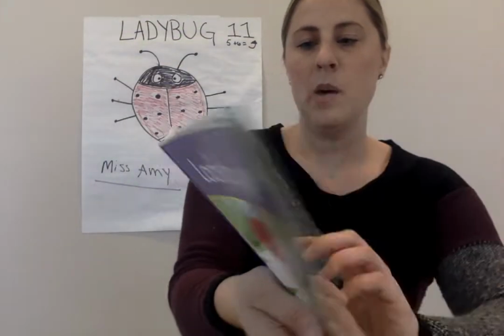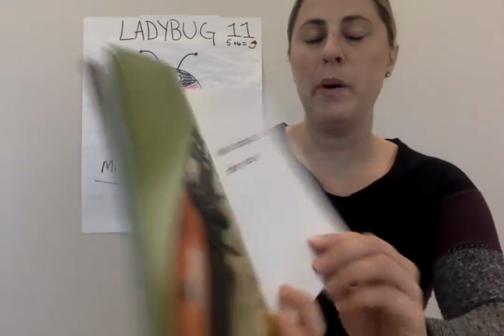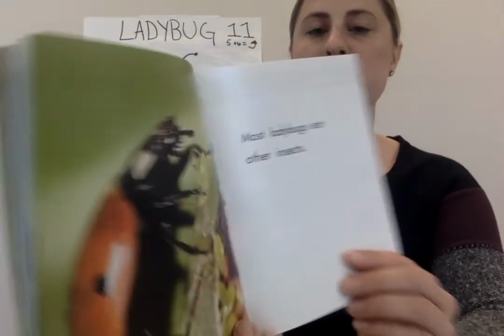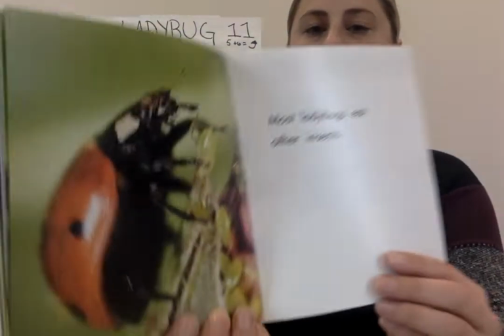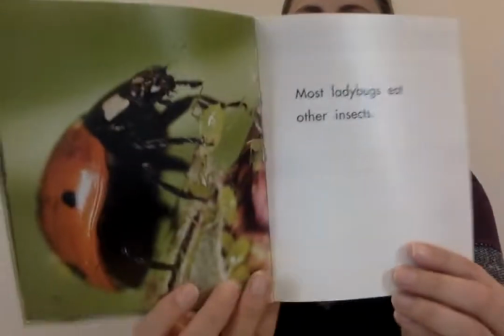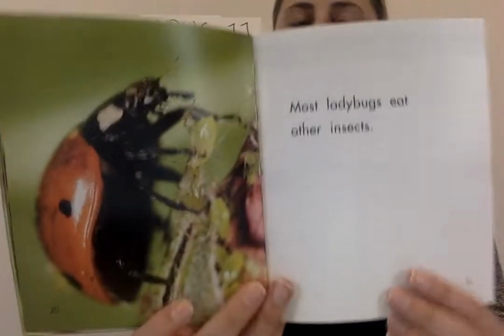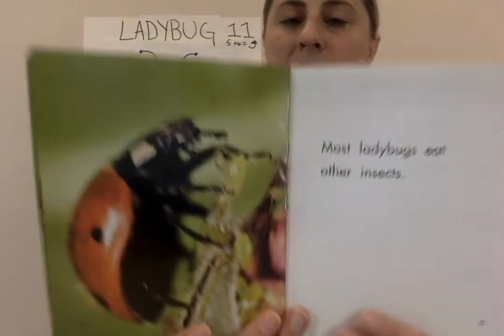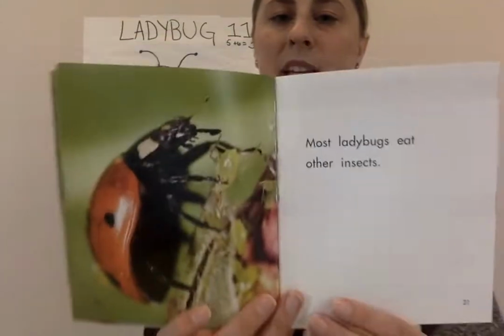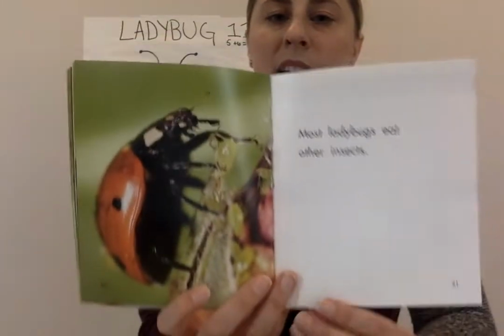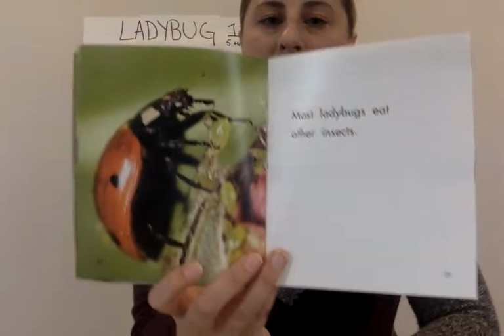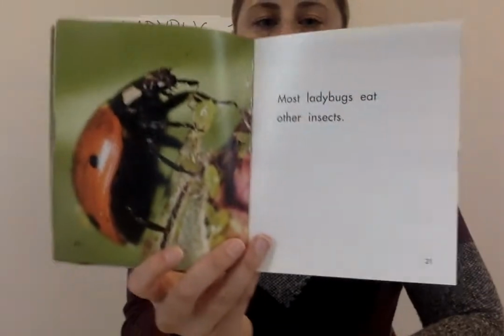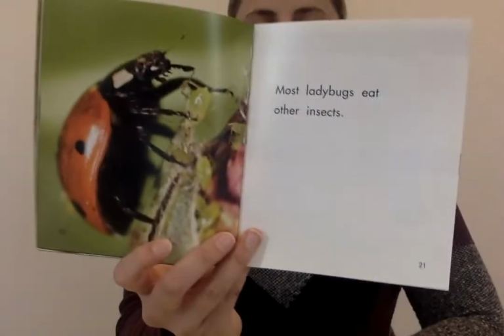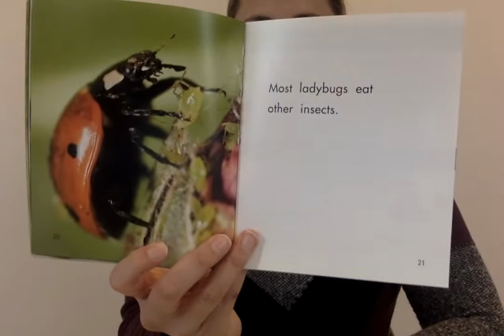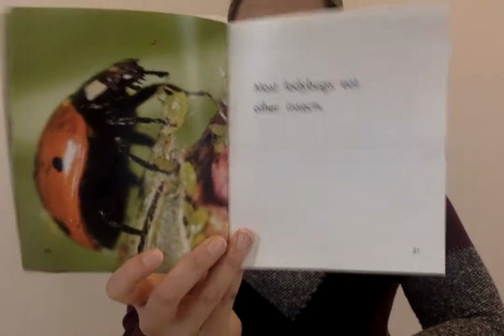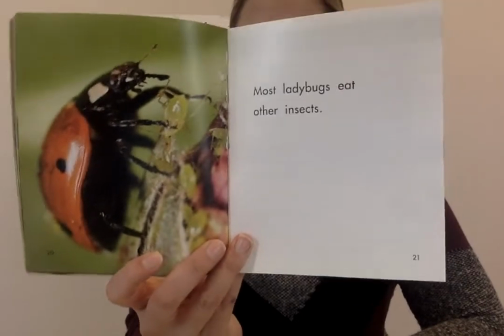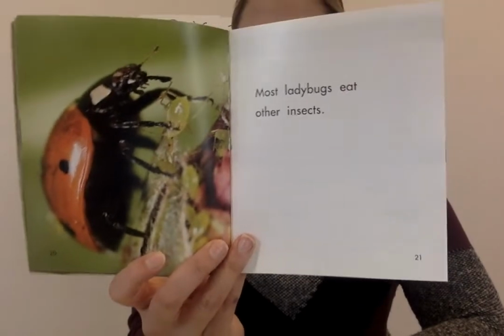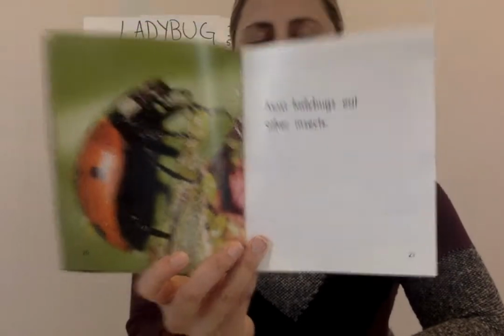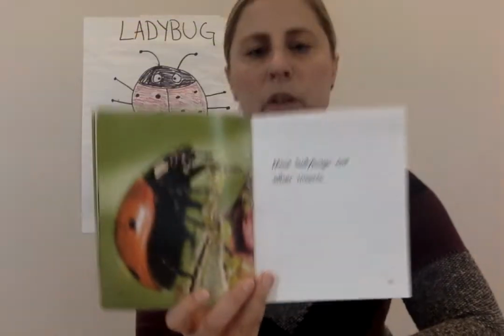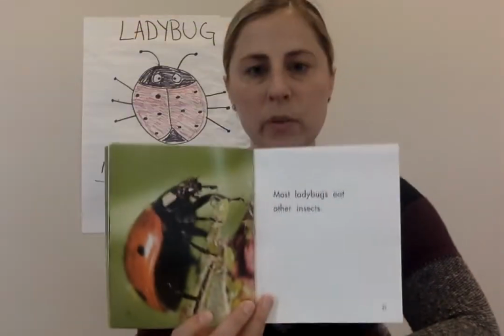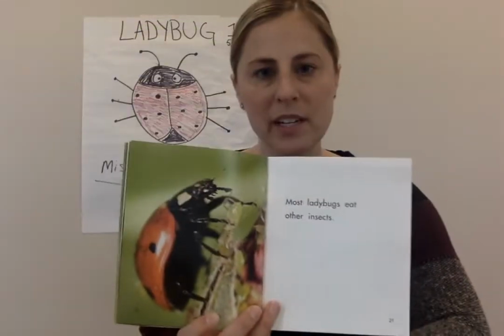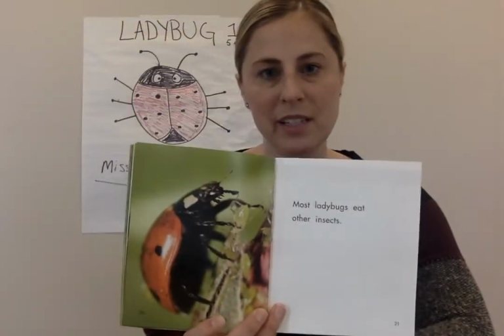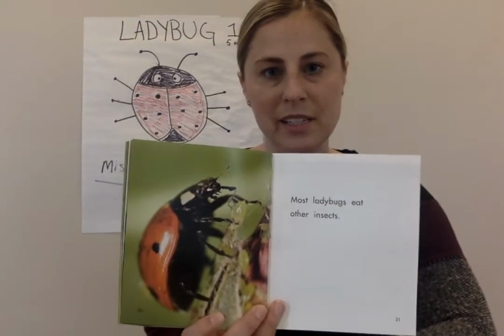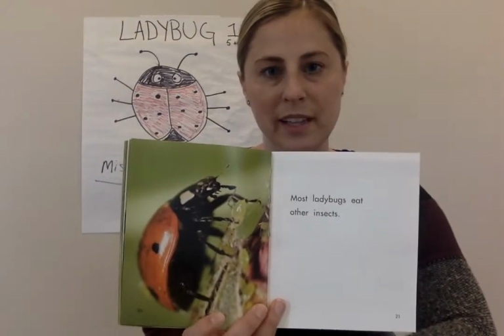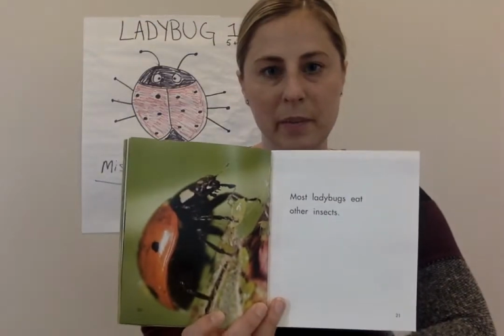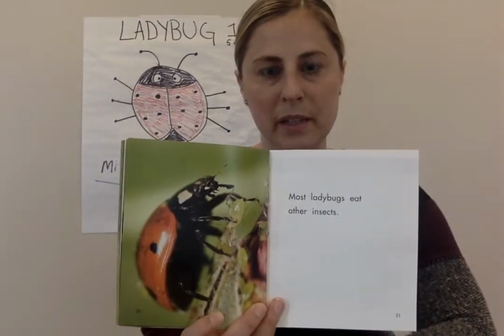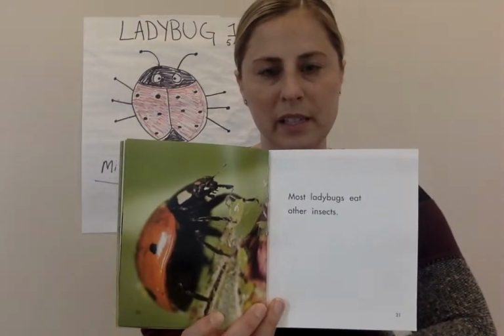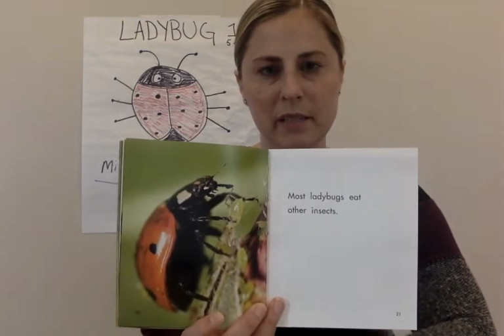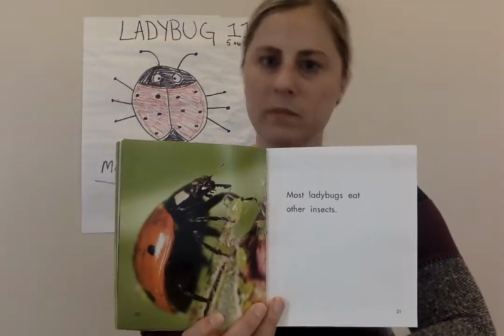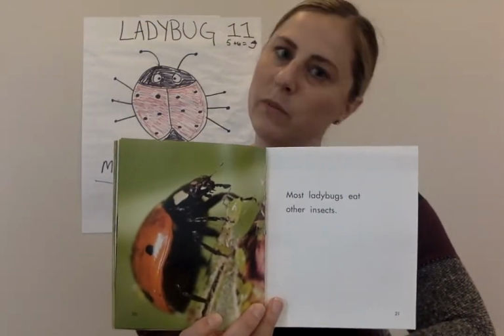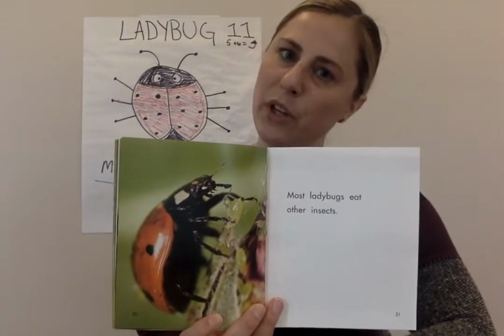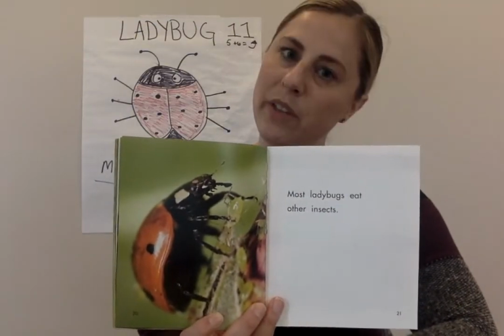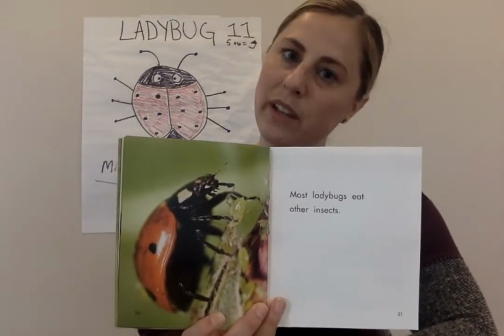Most ladybugs eat other insects. I wonder what insects ladybugs eat. What do you think?